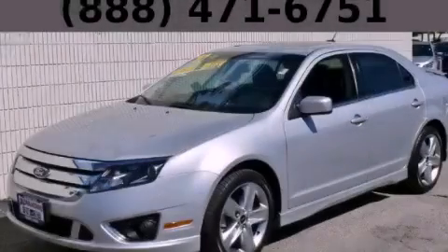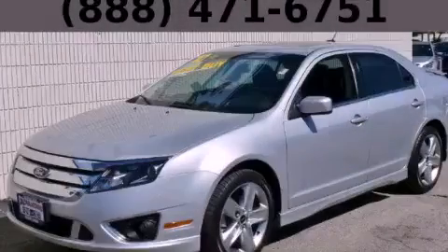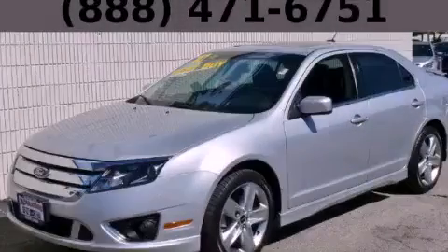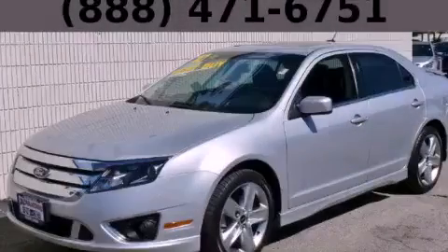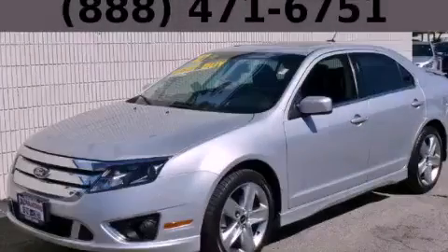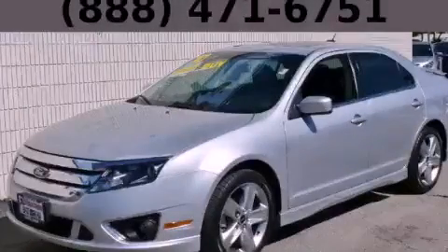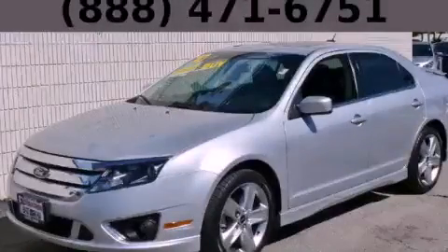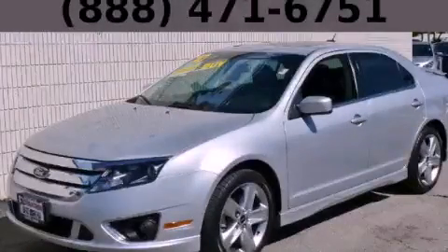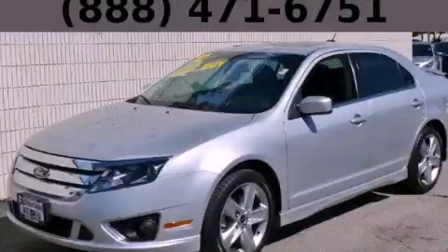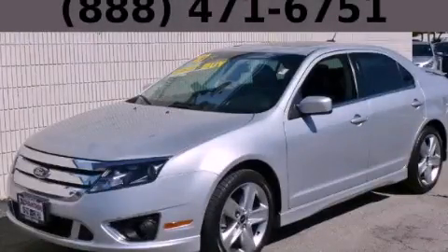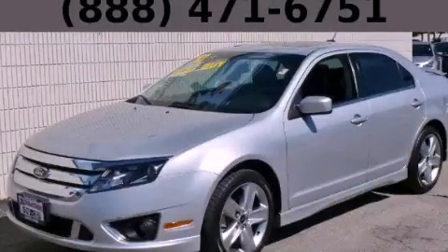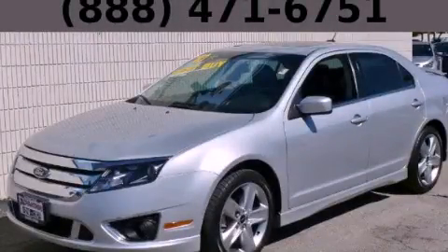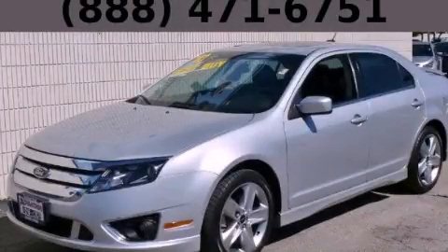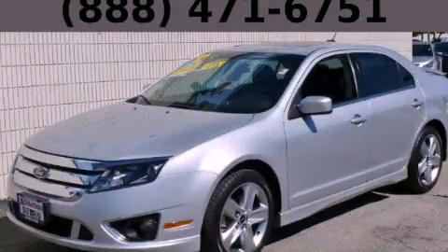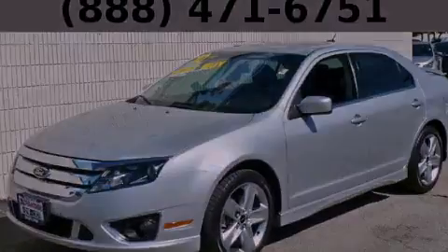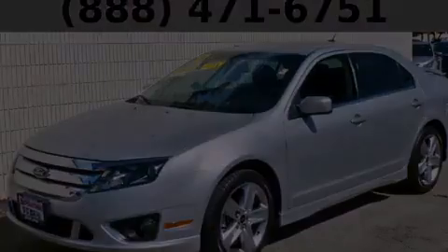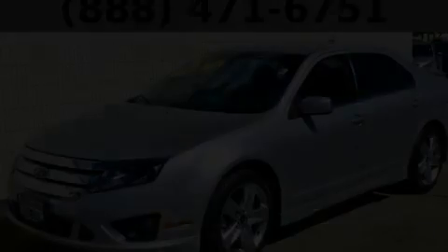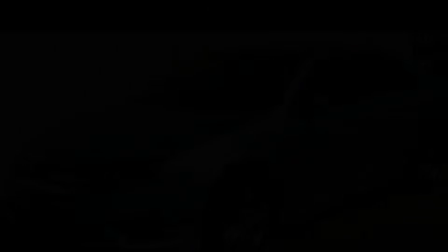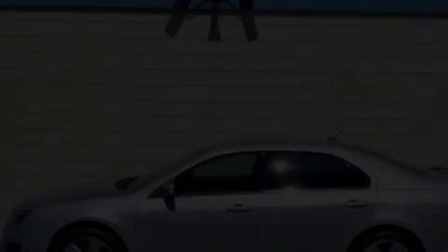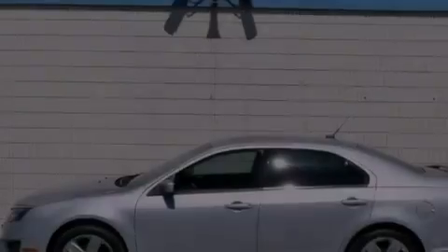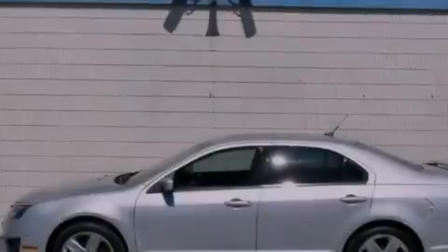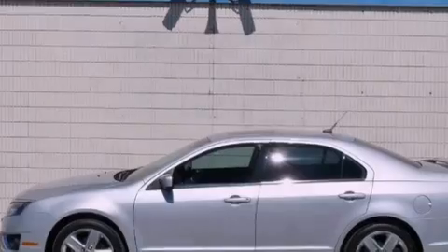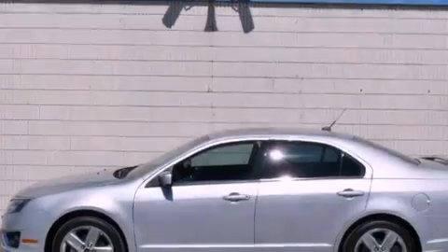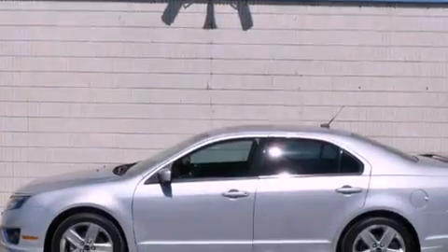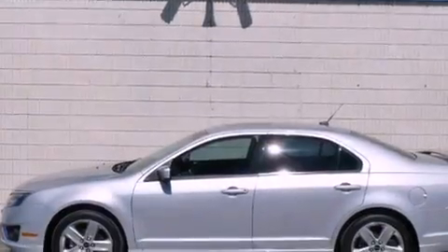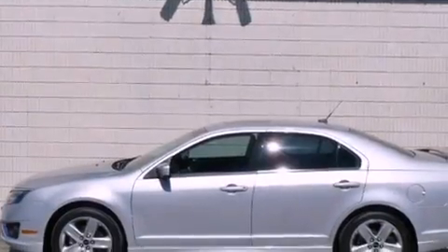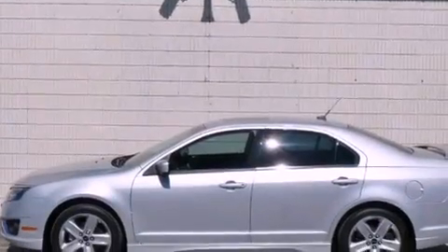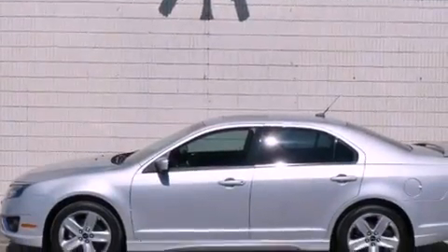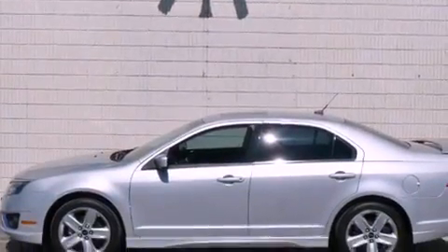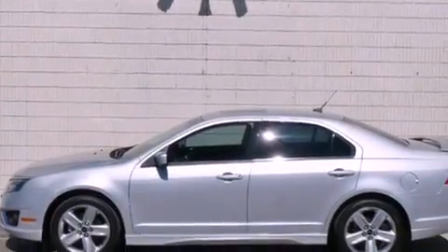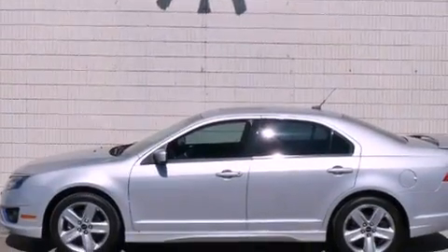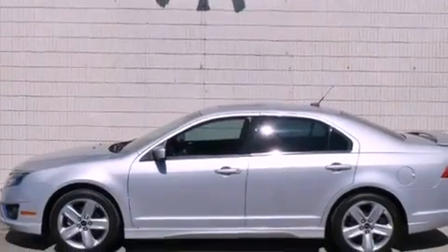This is a 2010 Ford Fusion. It has a 3.5-liter six-cylinder engine and an automatic transmission.